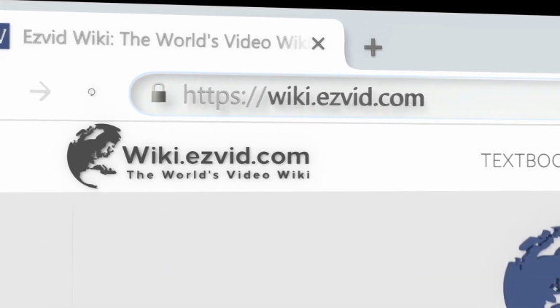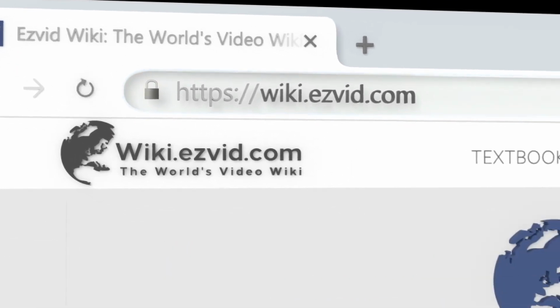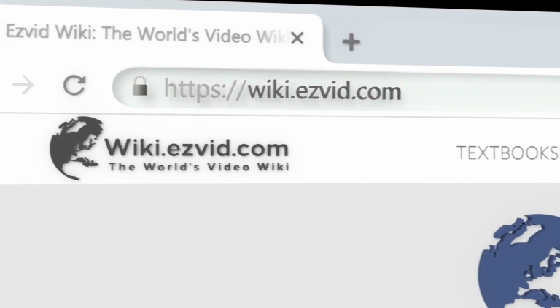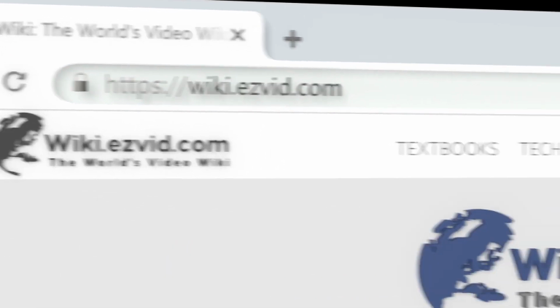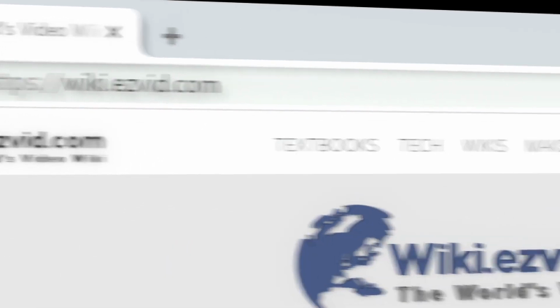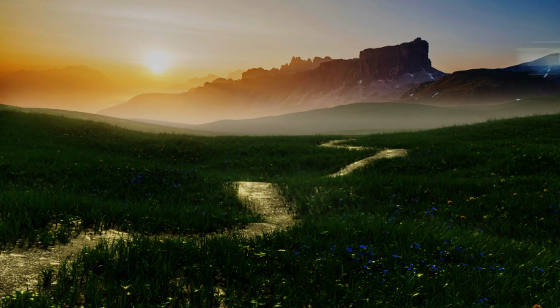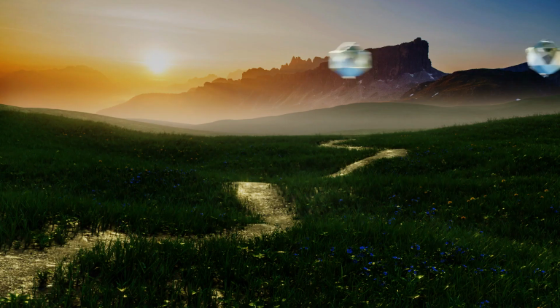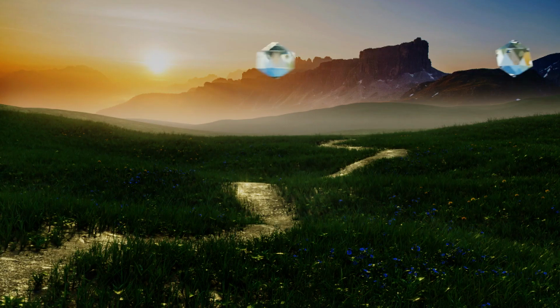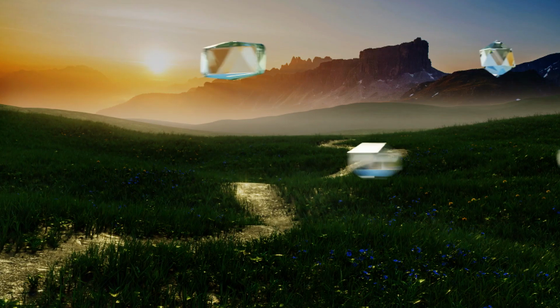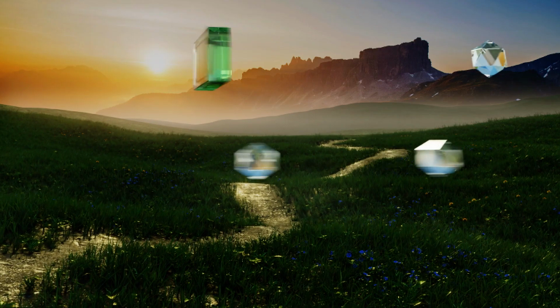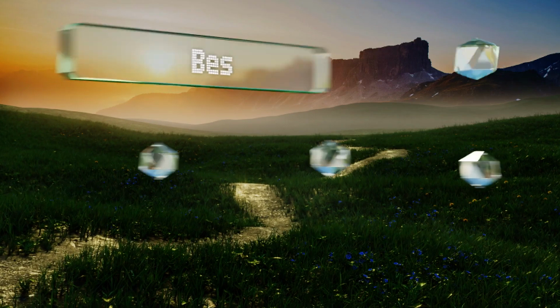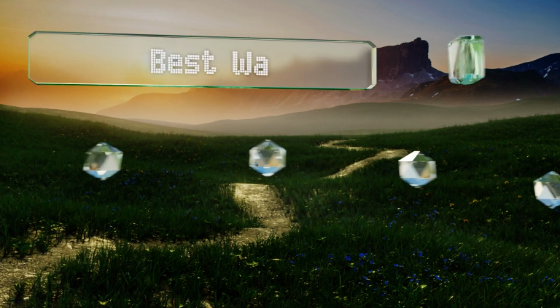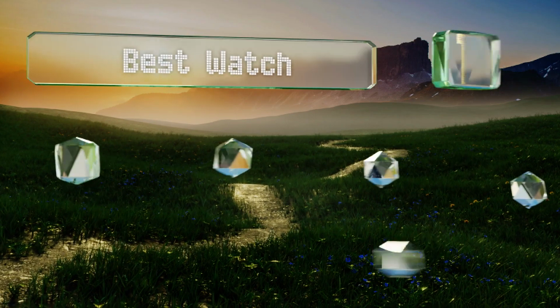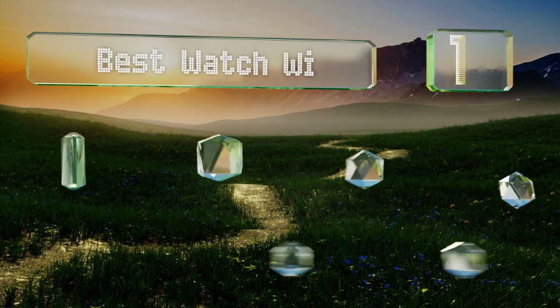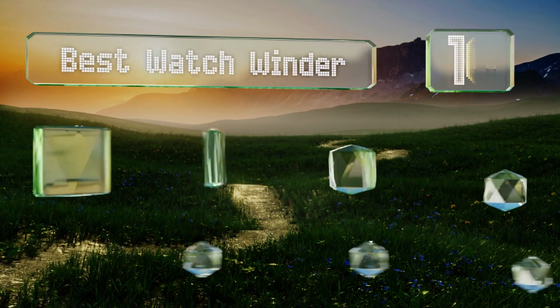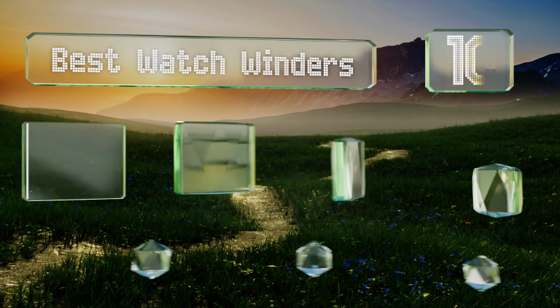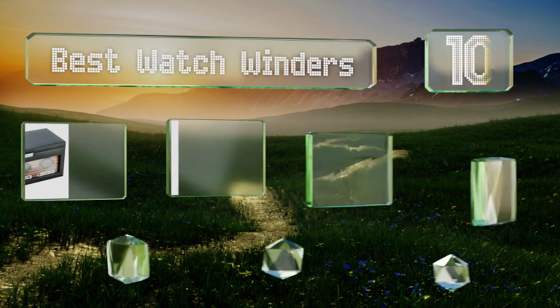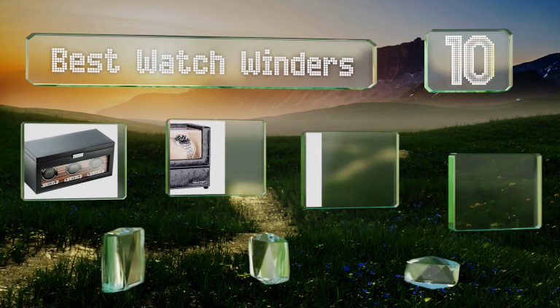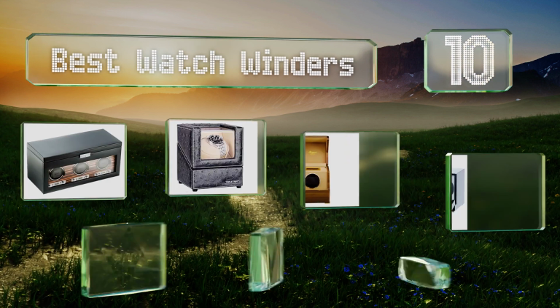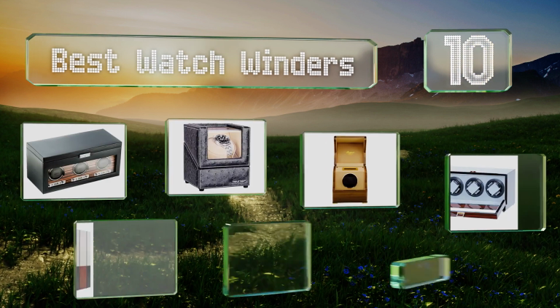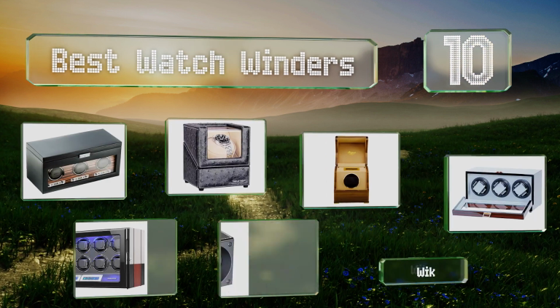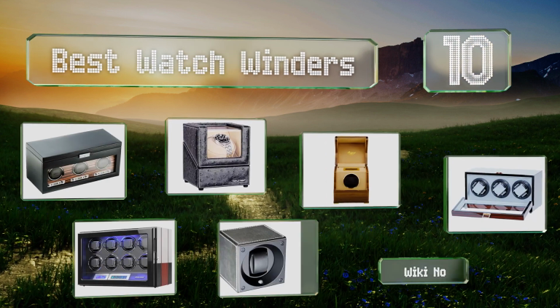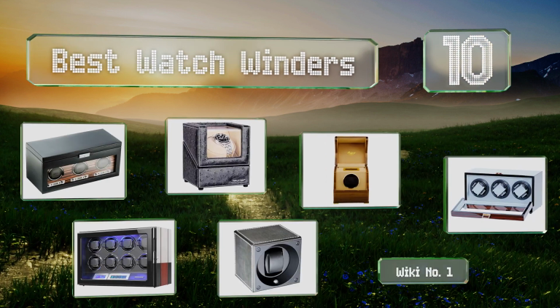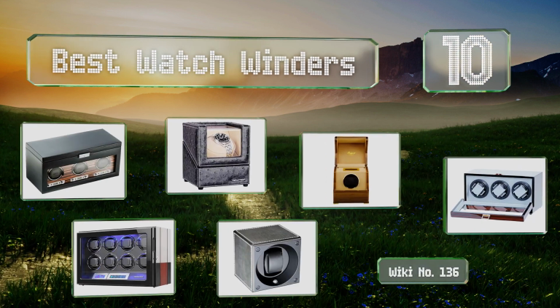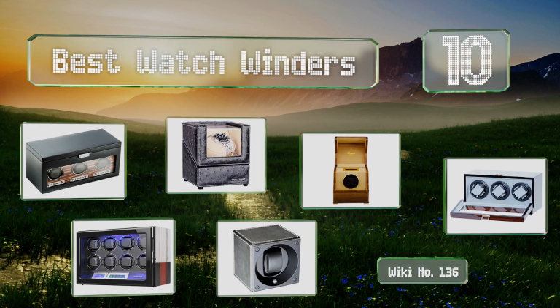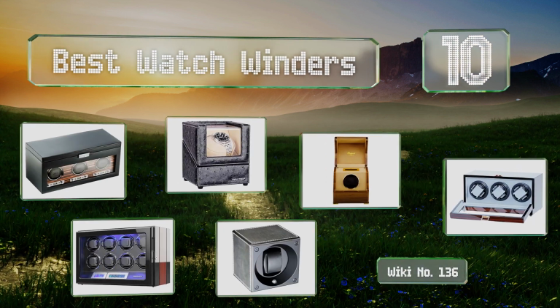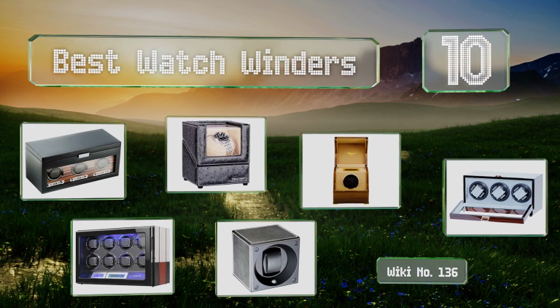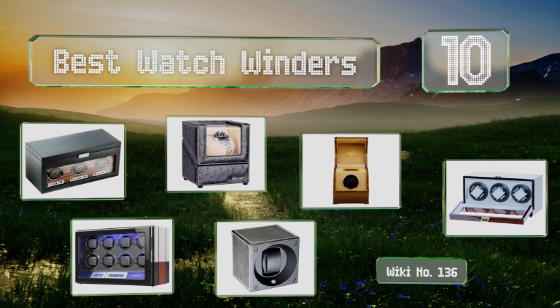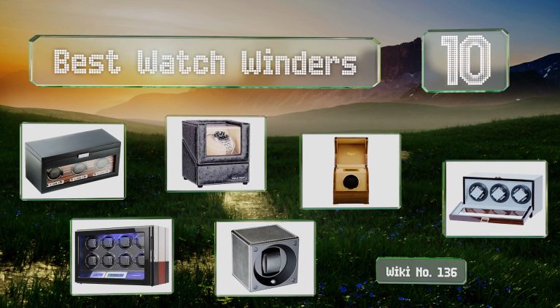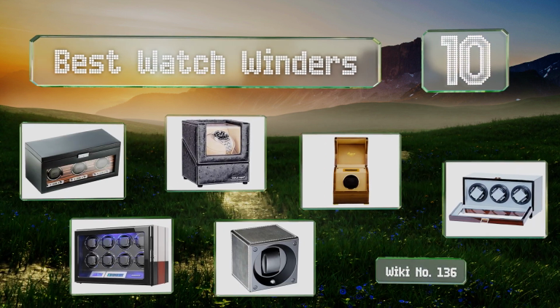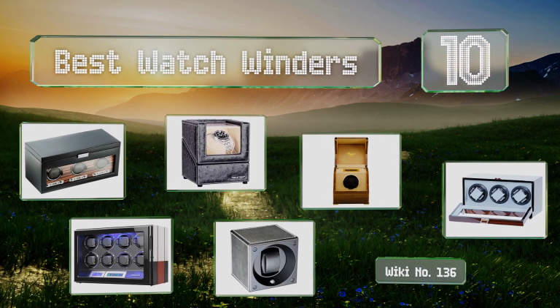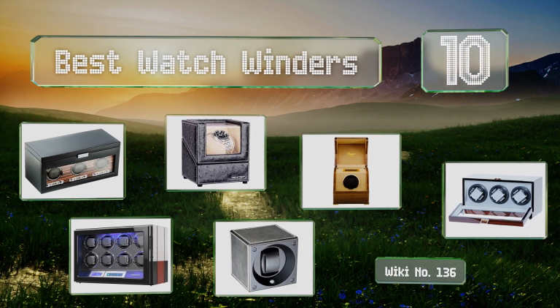EasyVid presents the 10 best watch winders. Let's get started with the list.